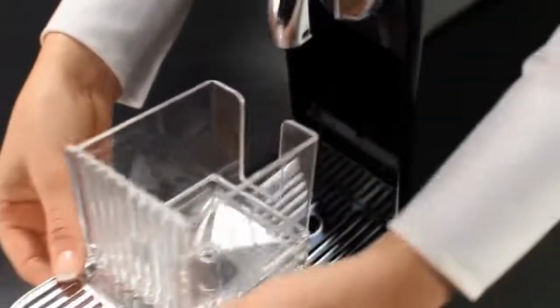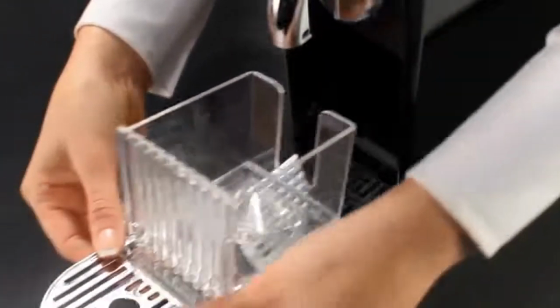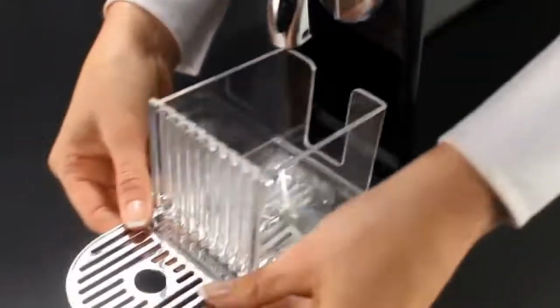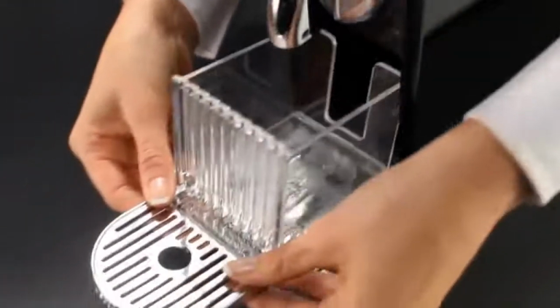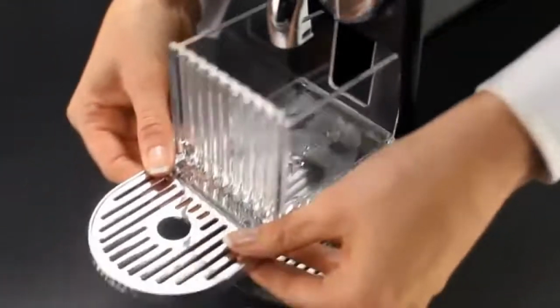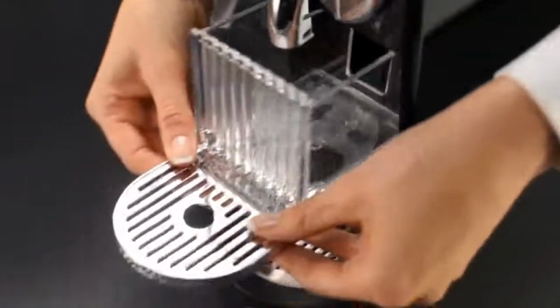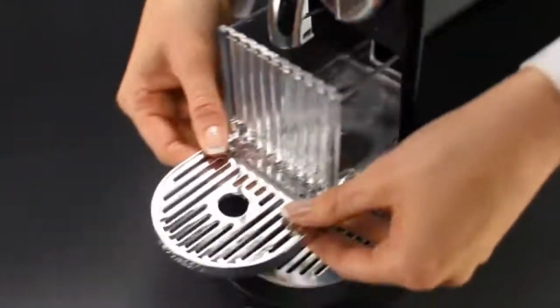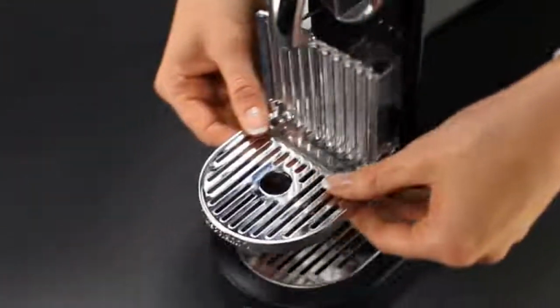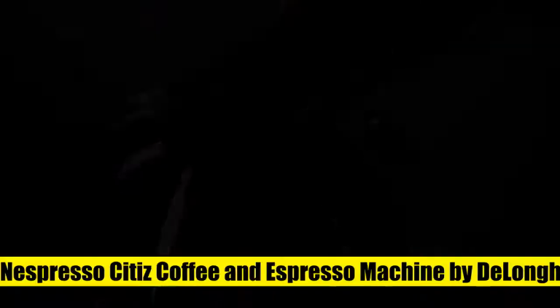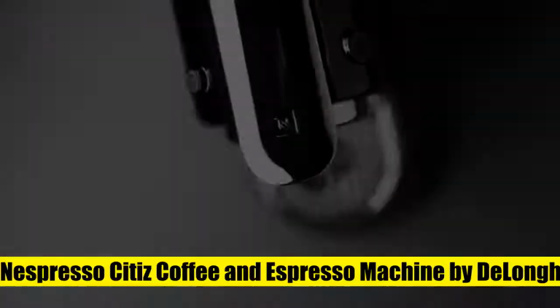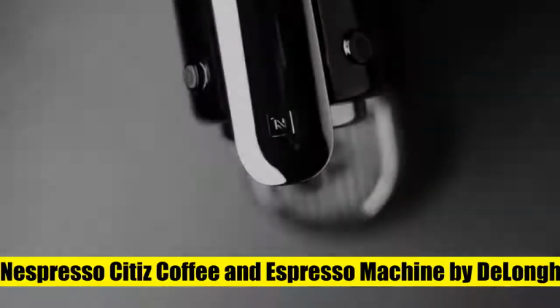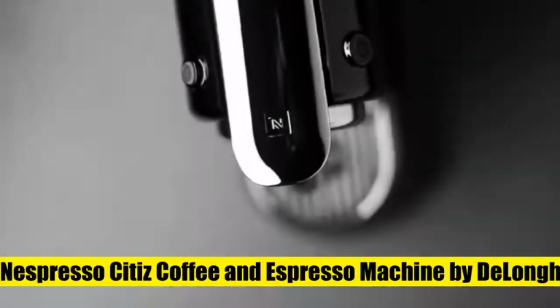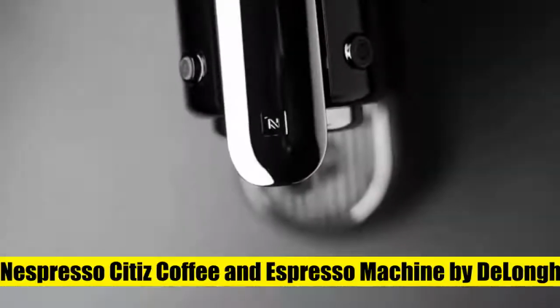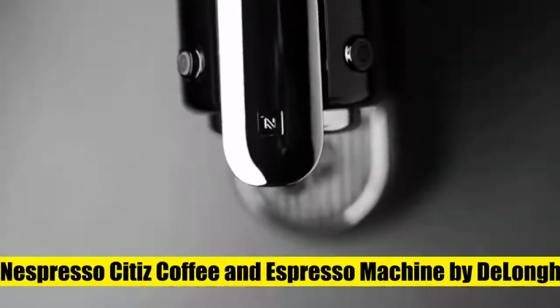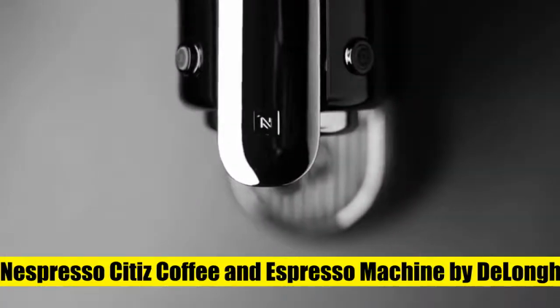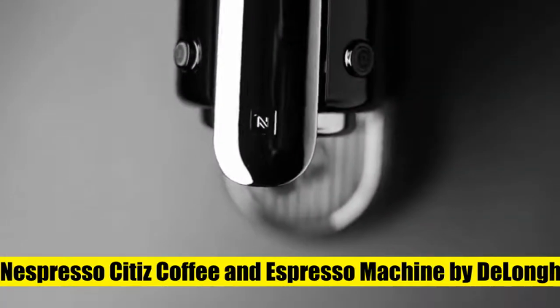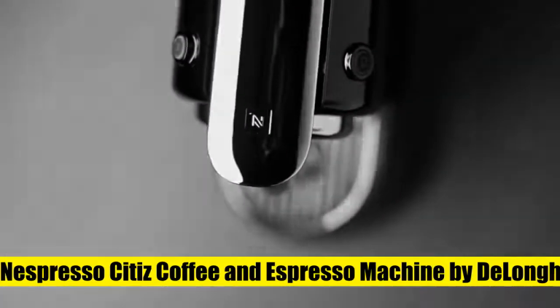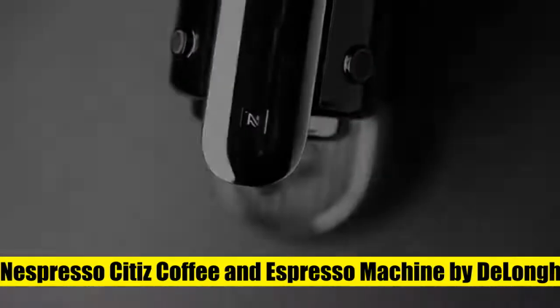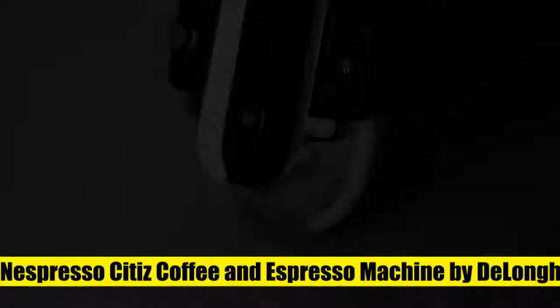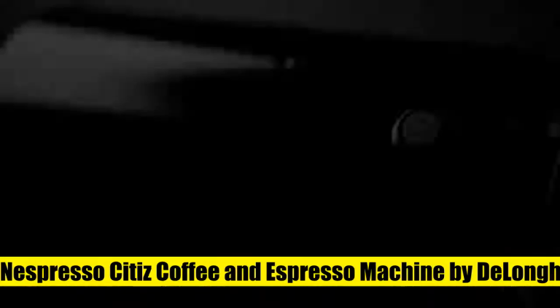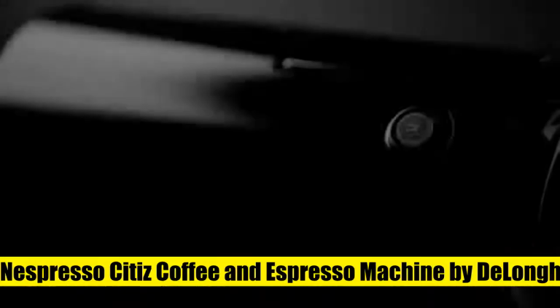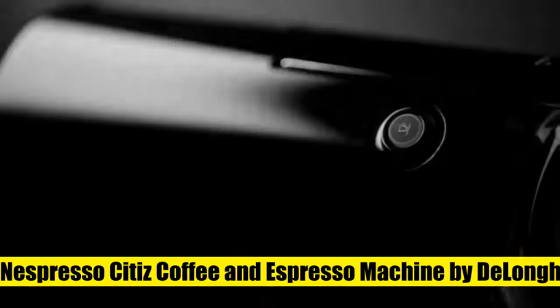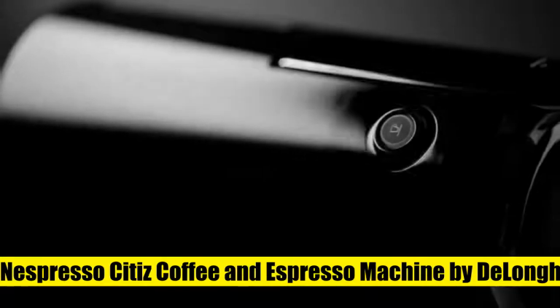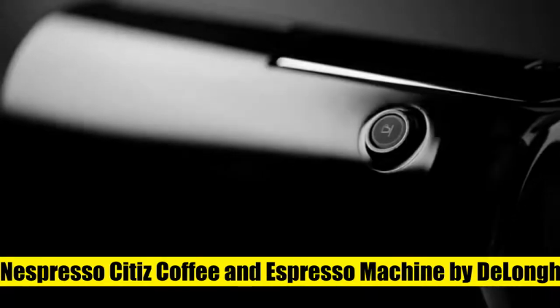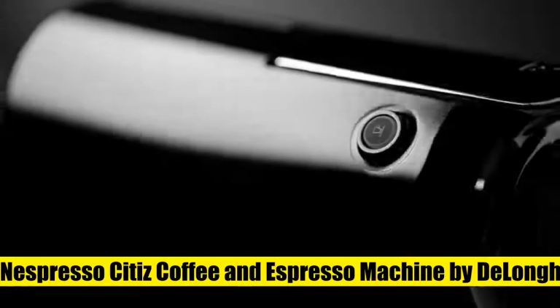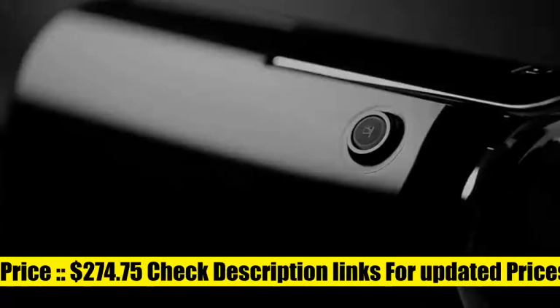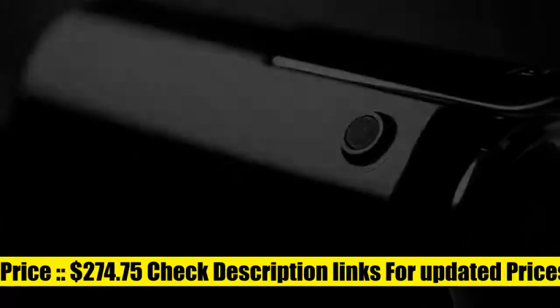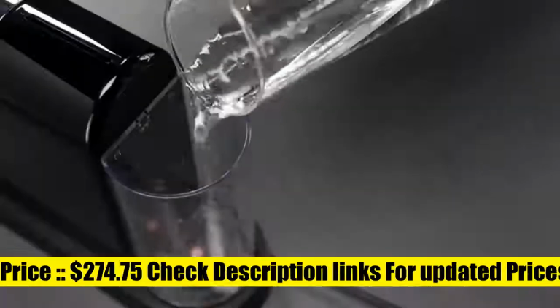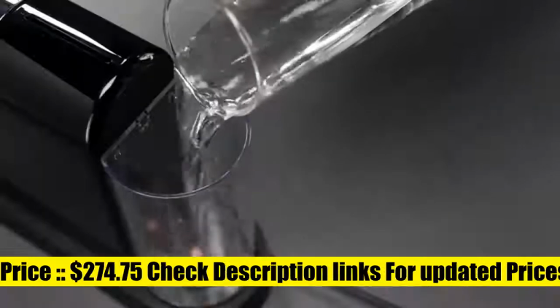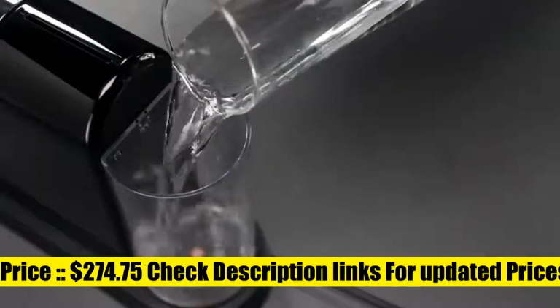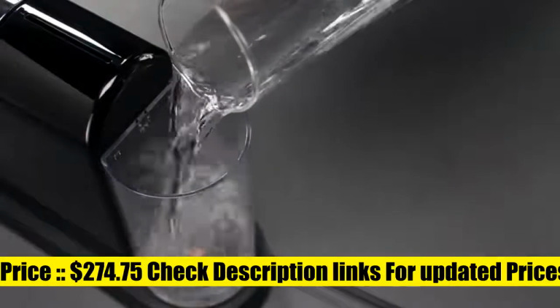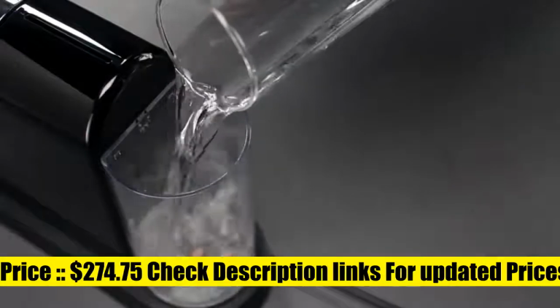Each machine includes a Nespresso original capsule welcome kit with a range of capsules with unique aroma profiles.